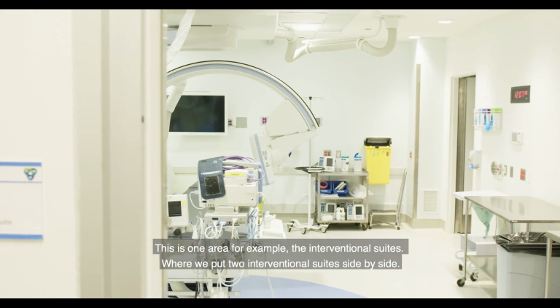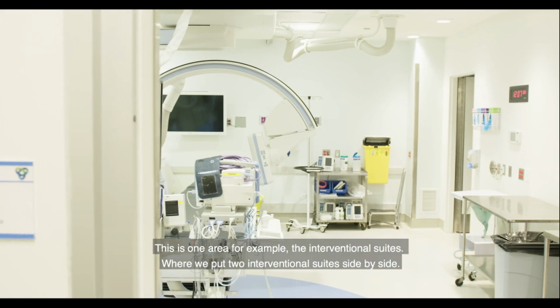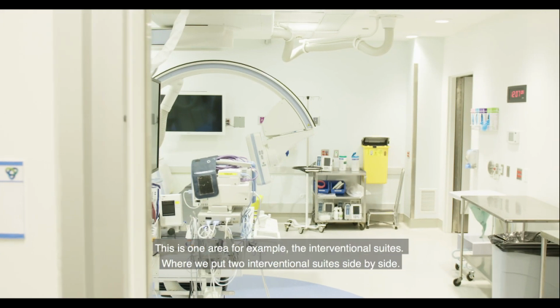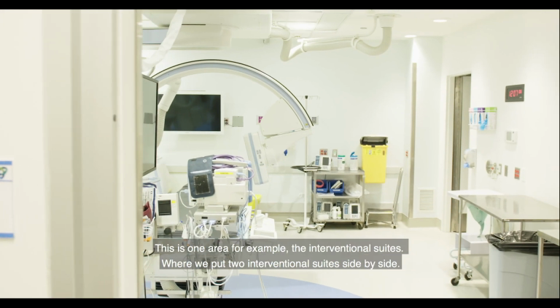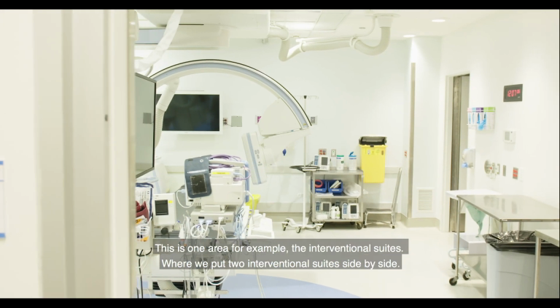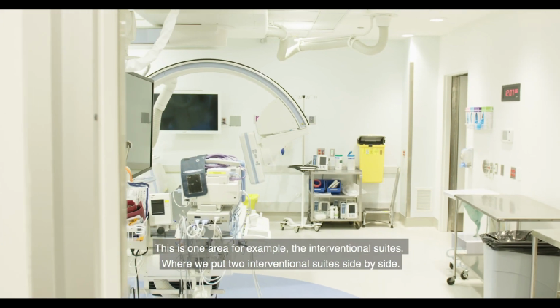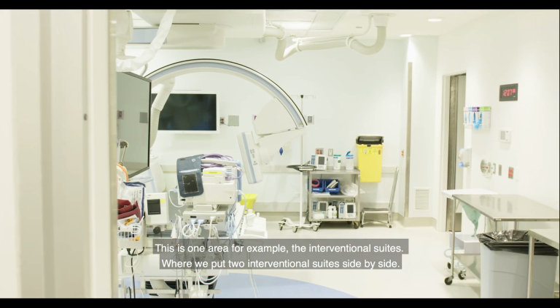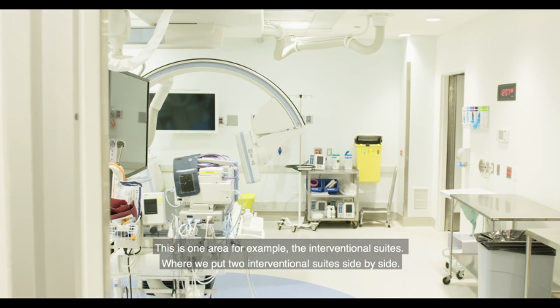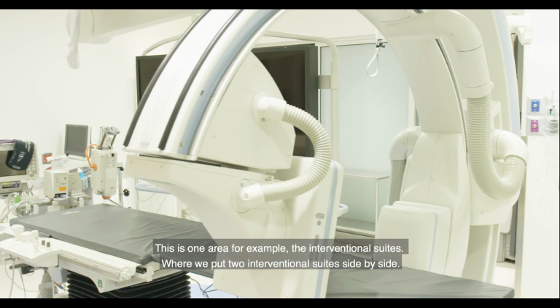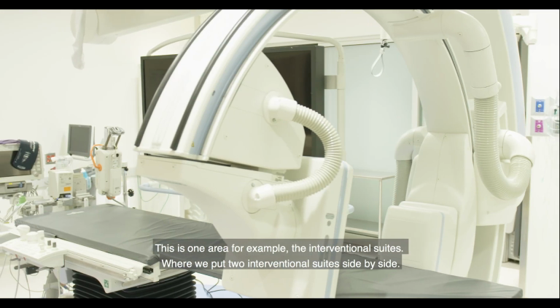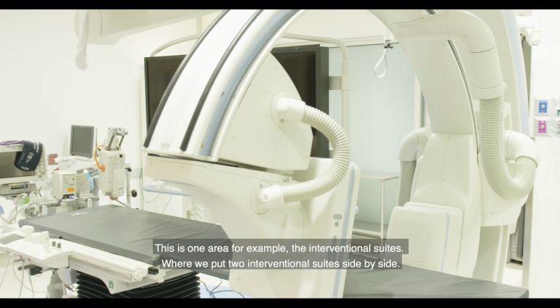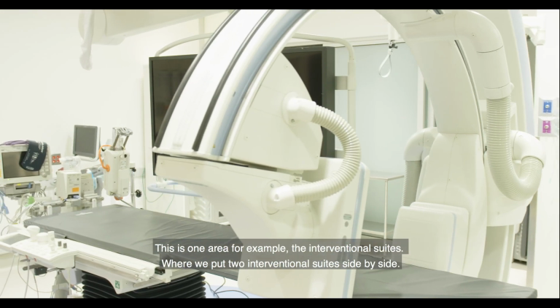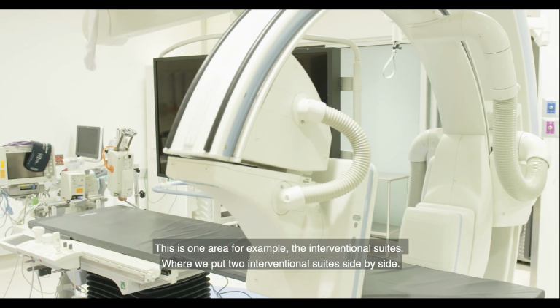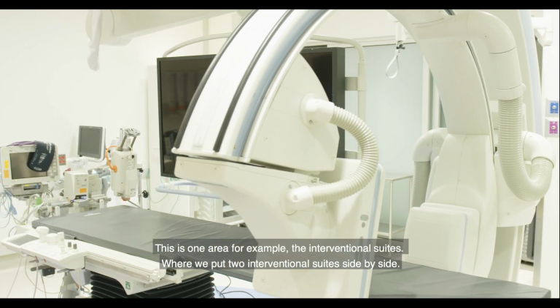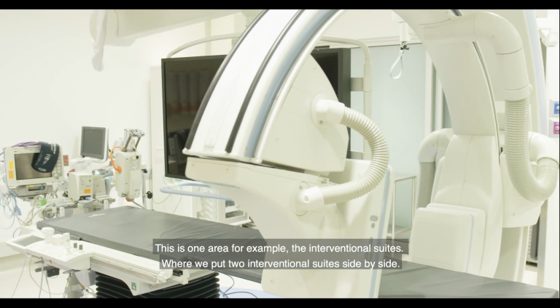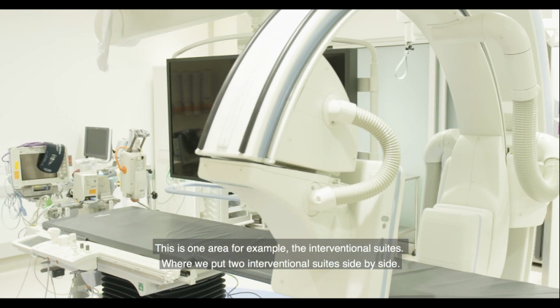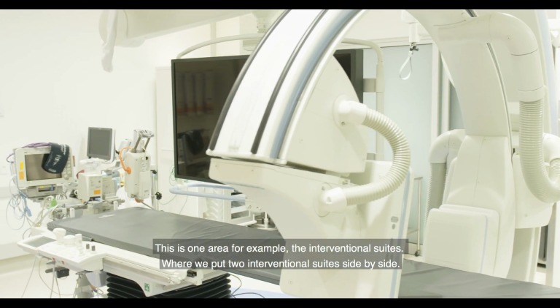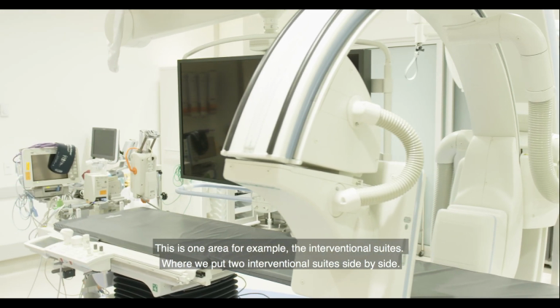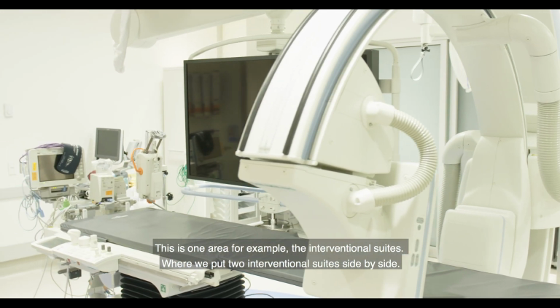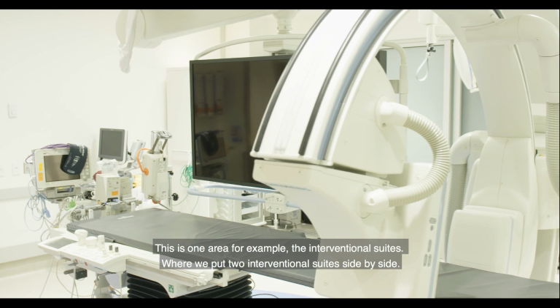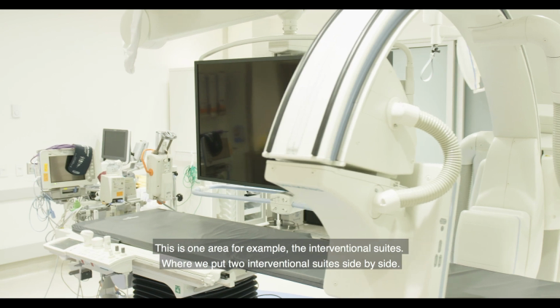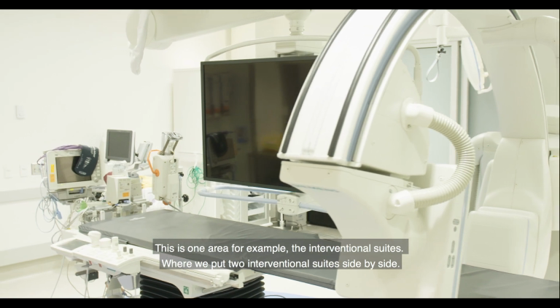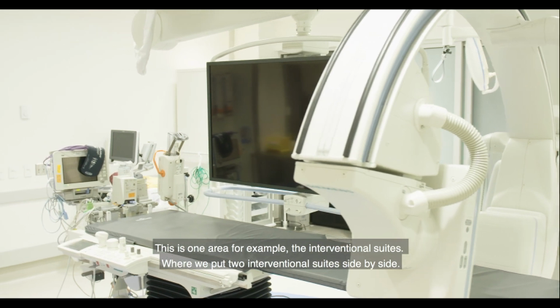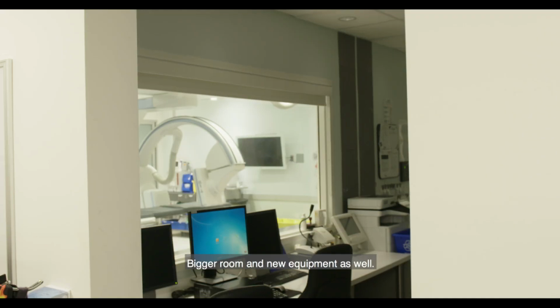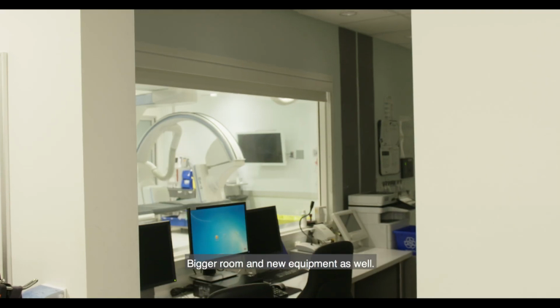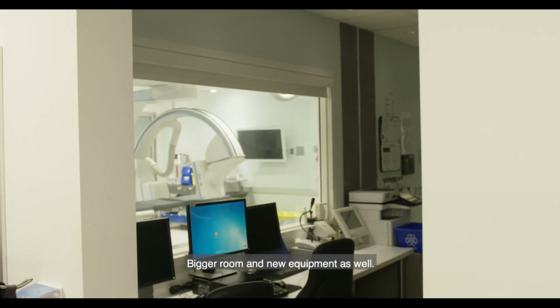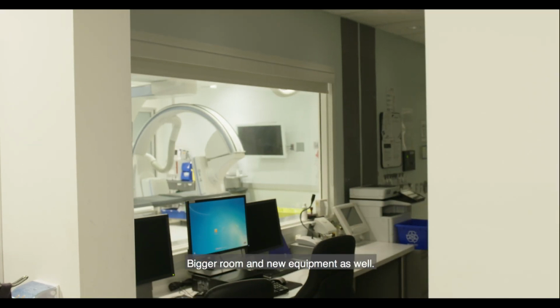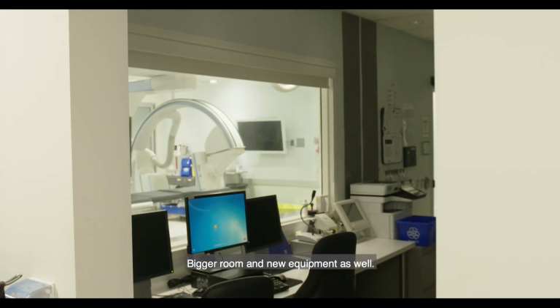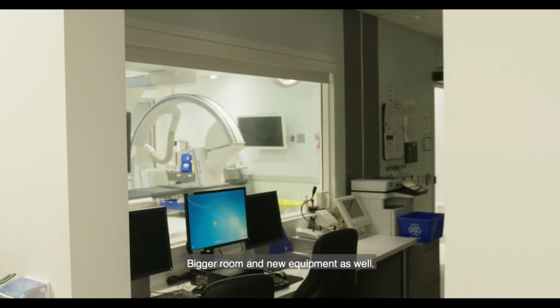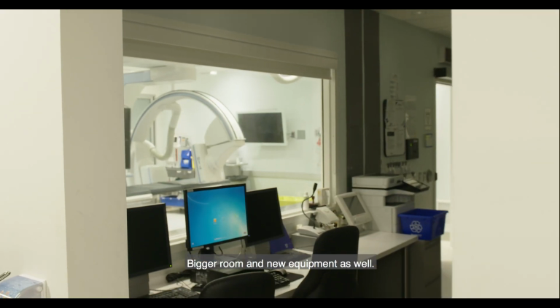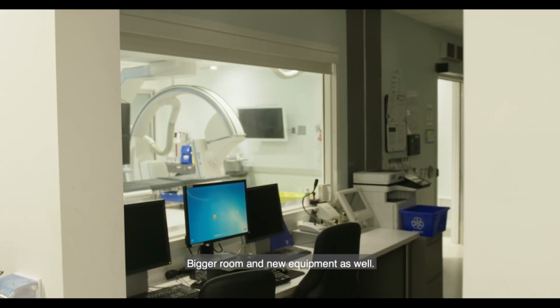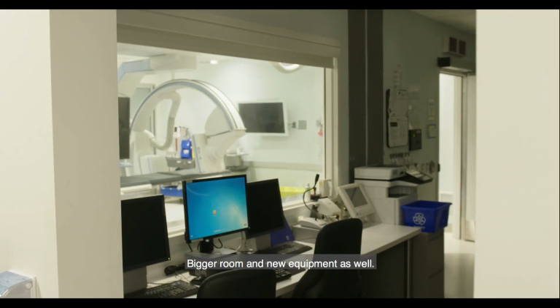This is one area, for example, the interventional suites, where we put two interventional suites side by side — bigger rooms and new equipment as well.